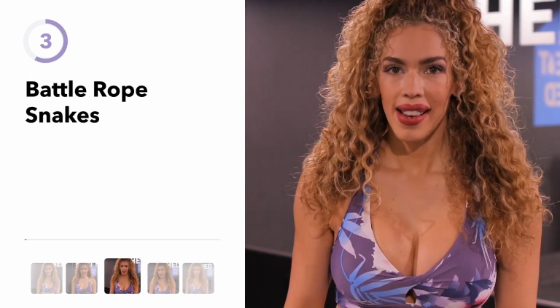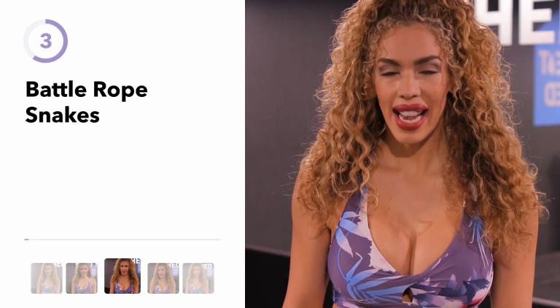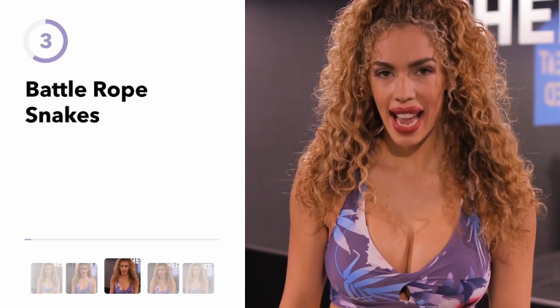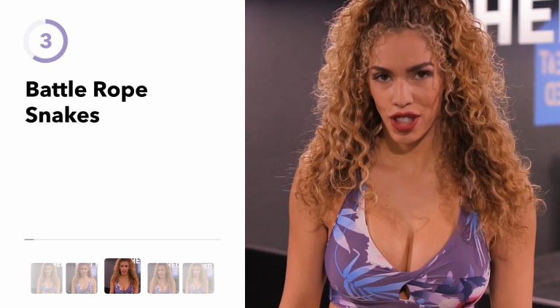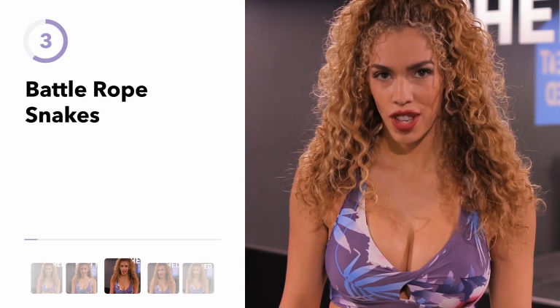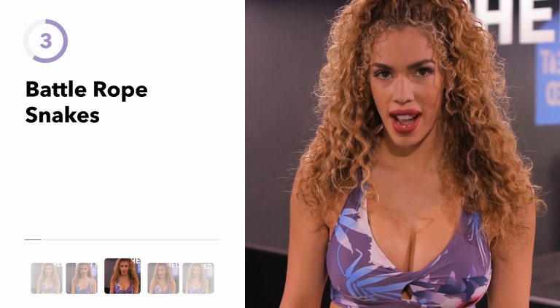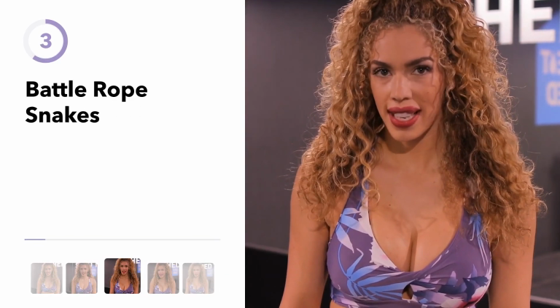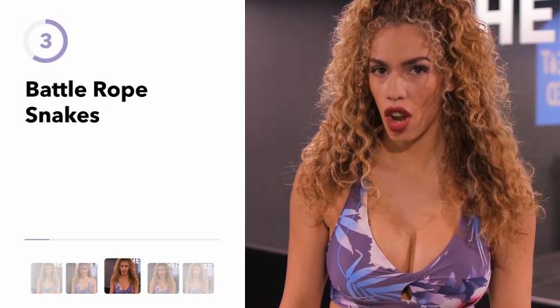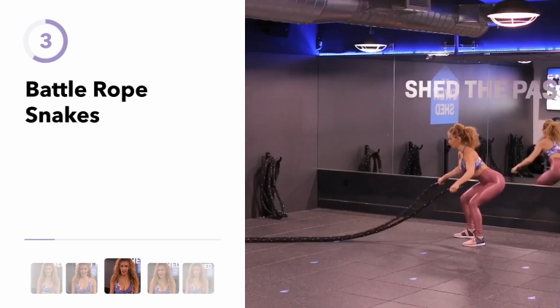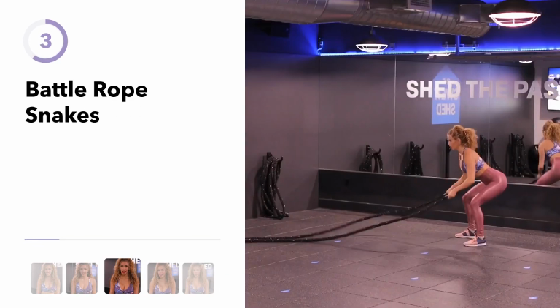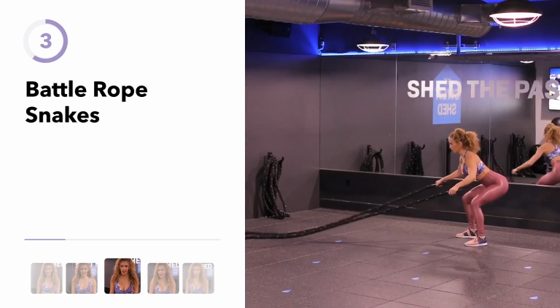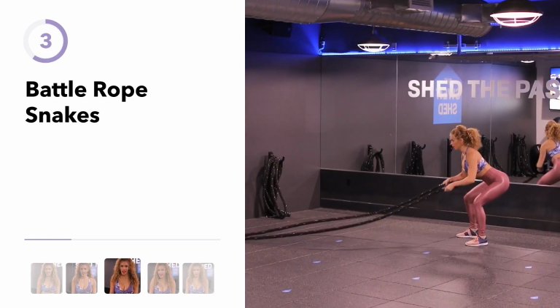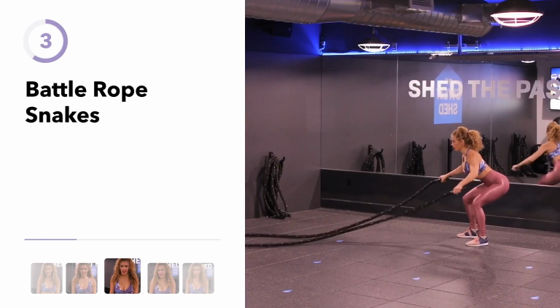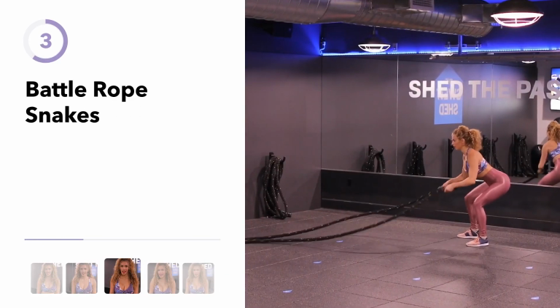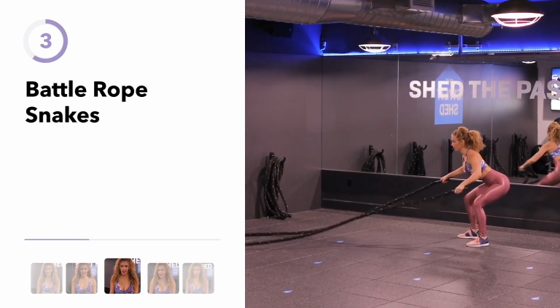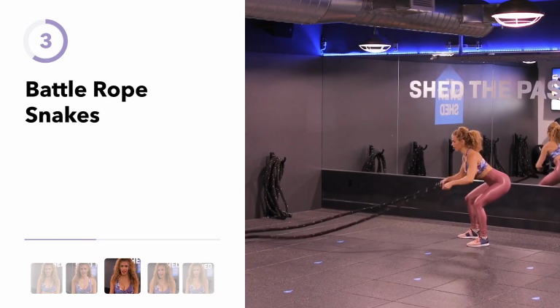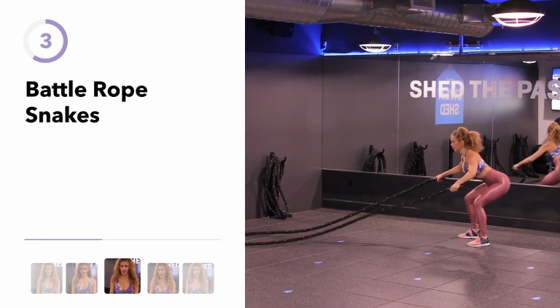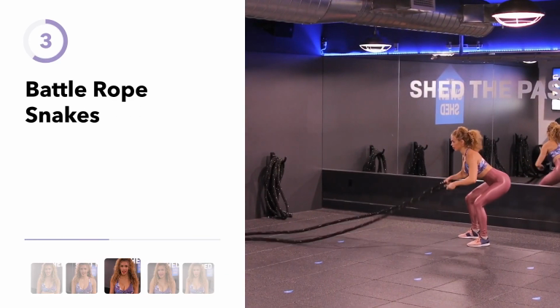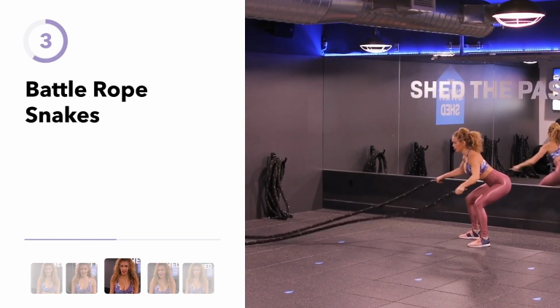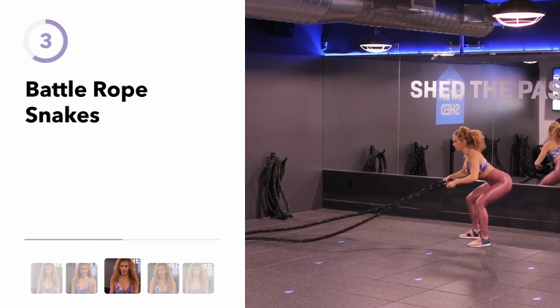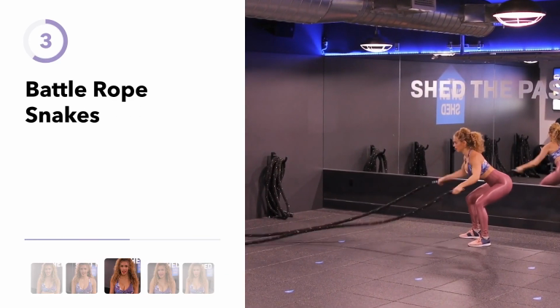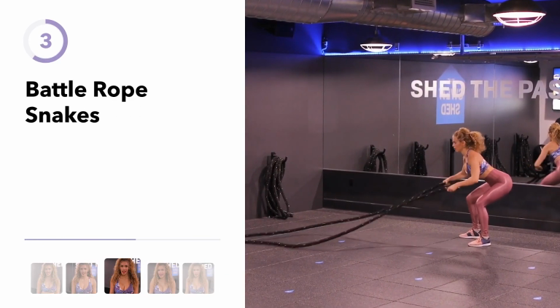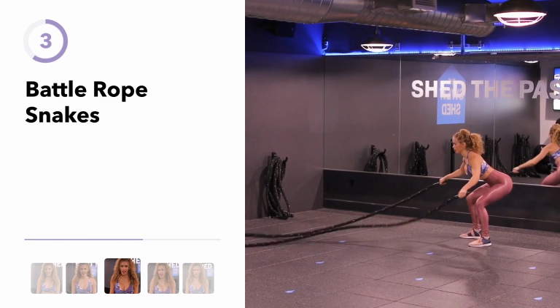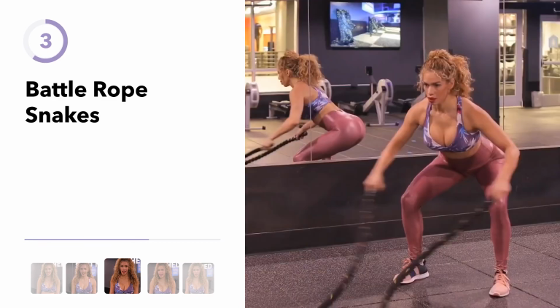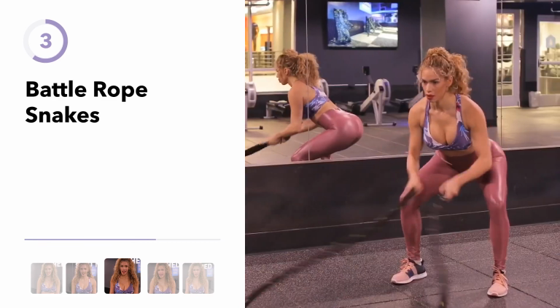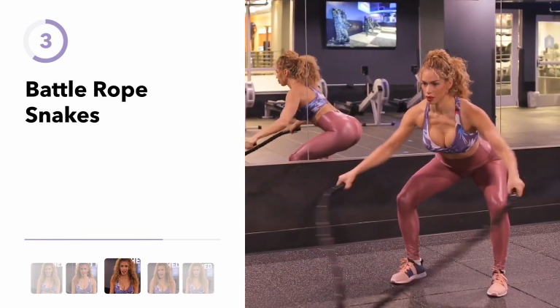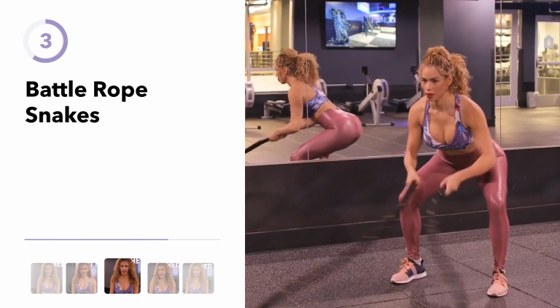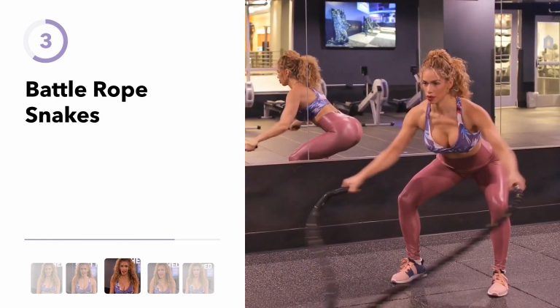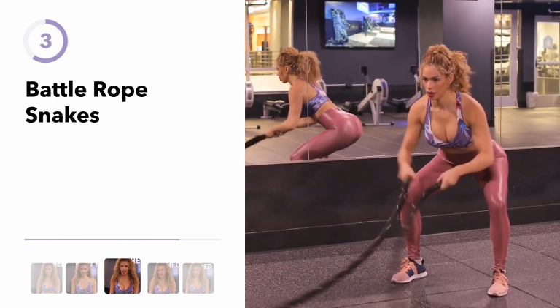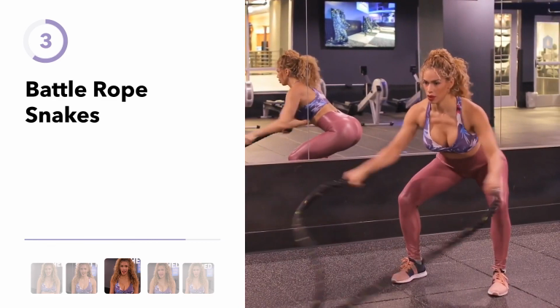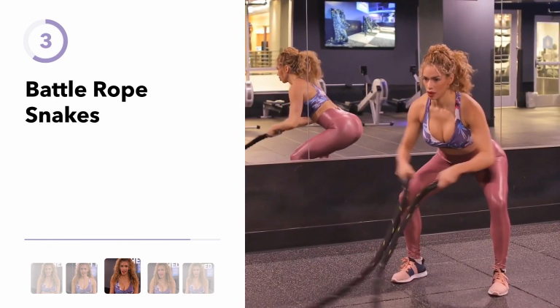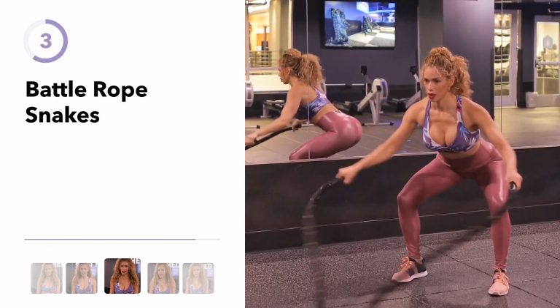Next exercise is called the battle rope snake and this exercise will target your chest and your shoulders.